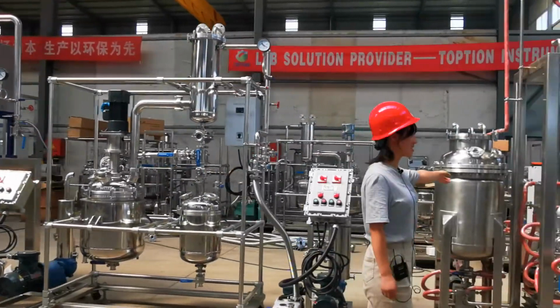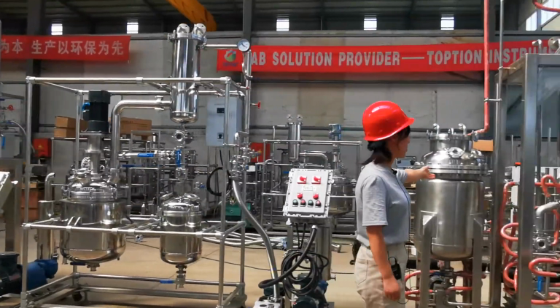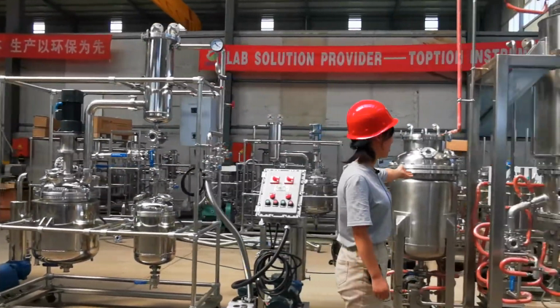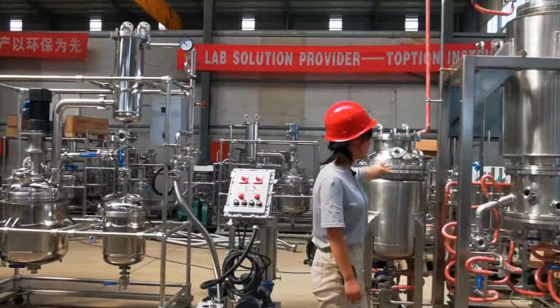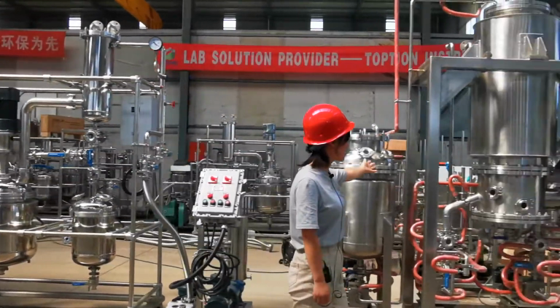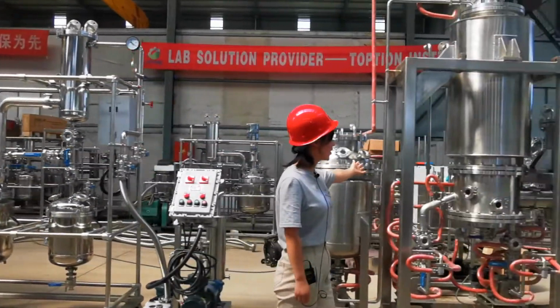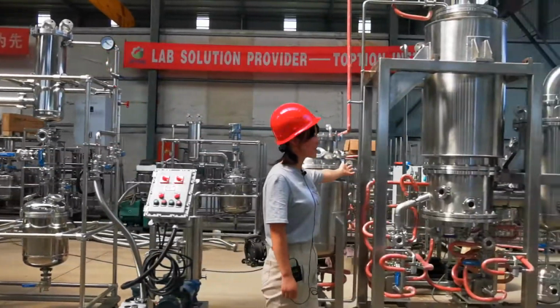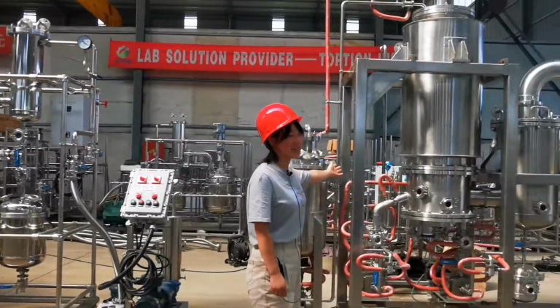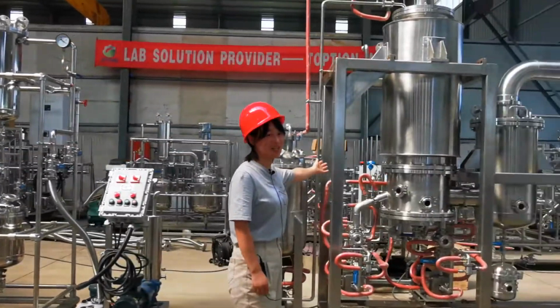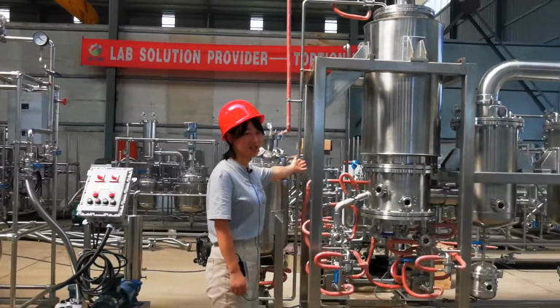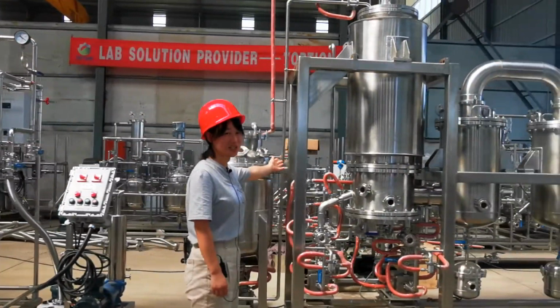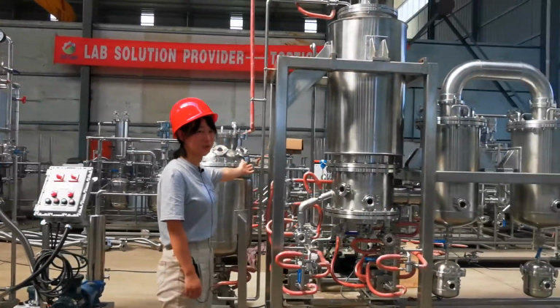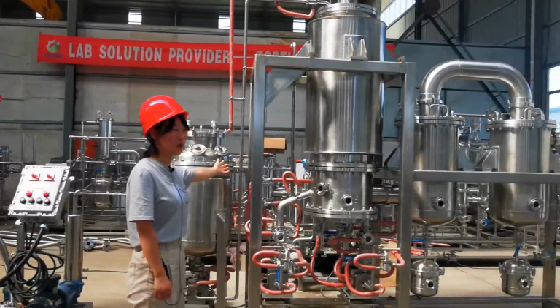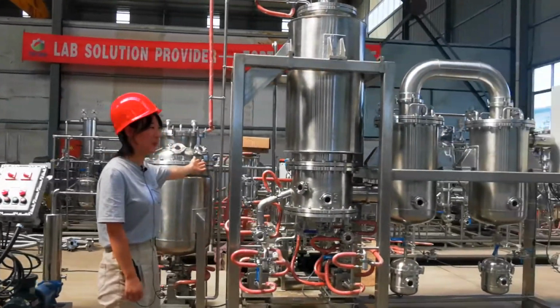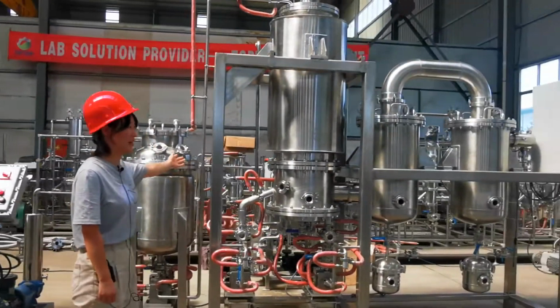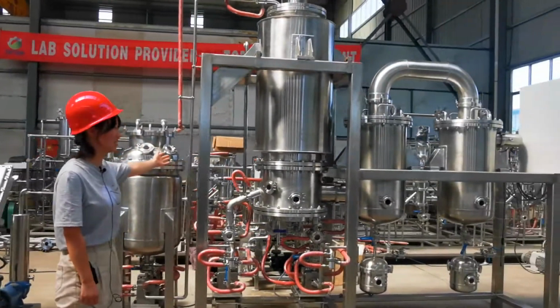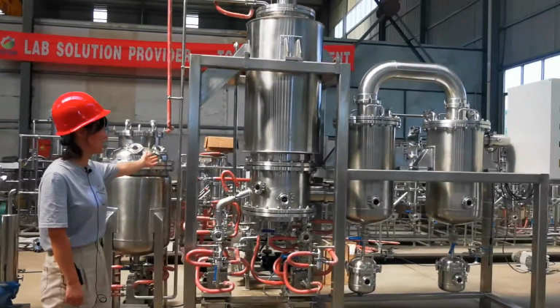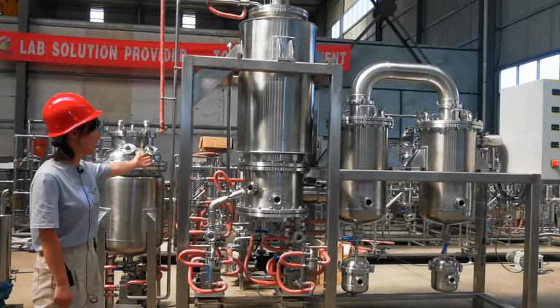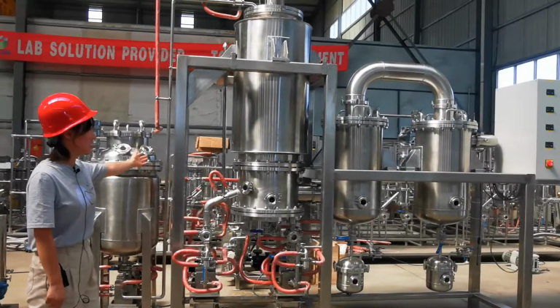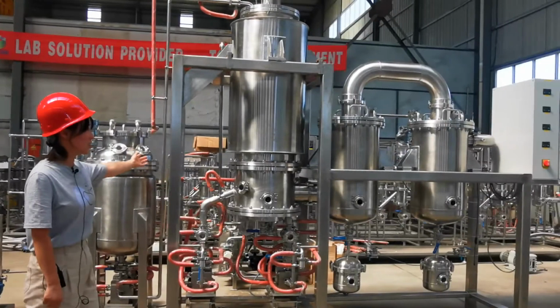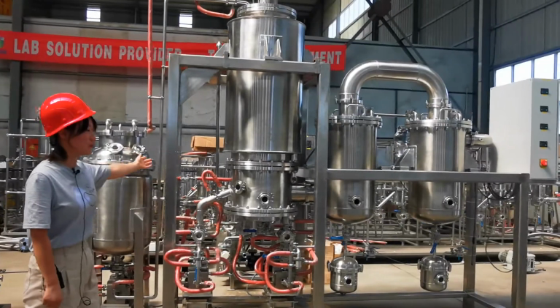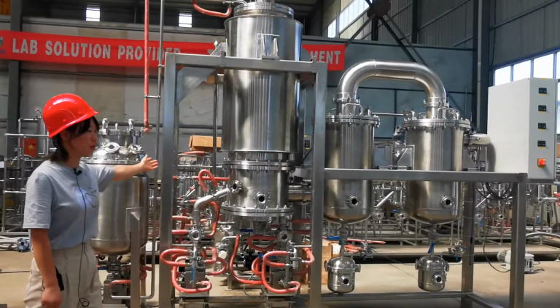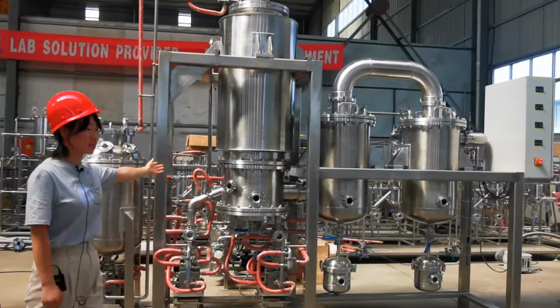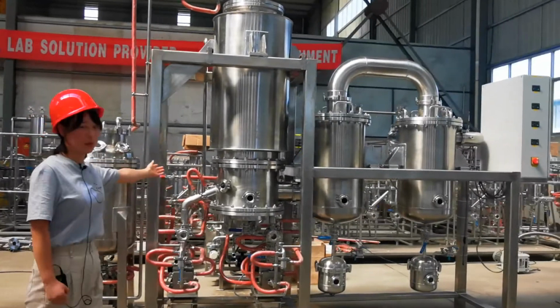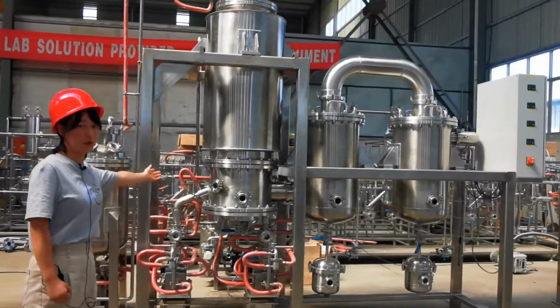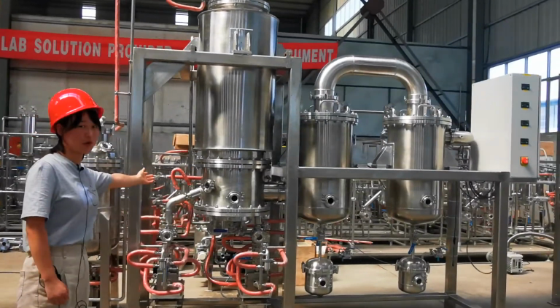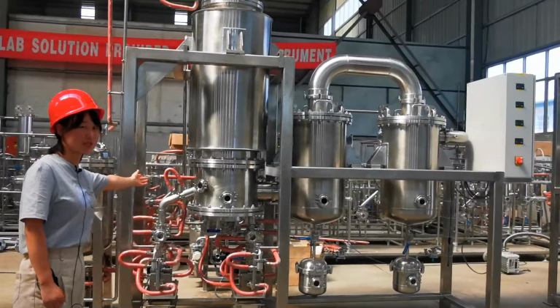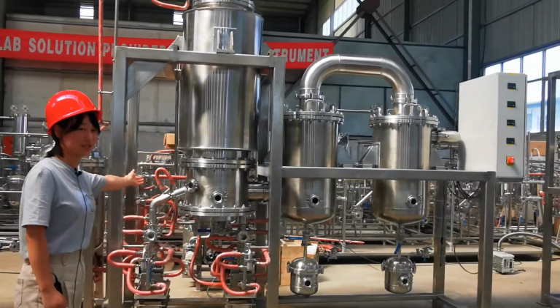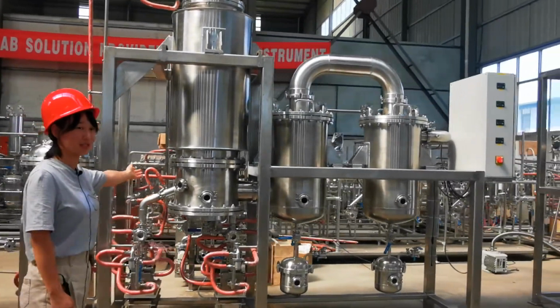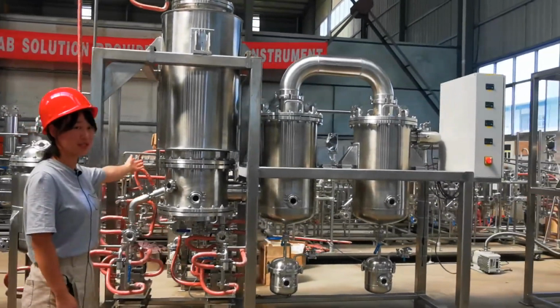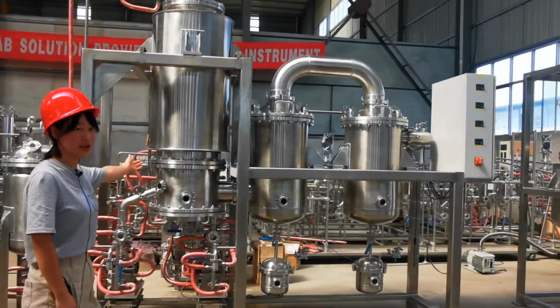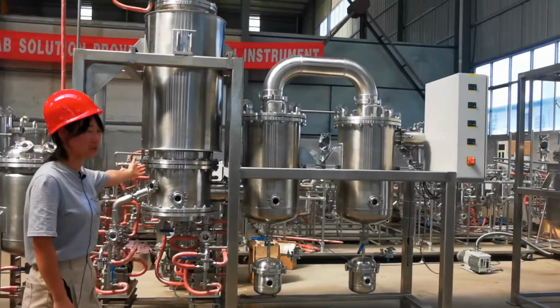And for this equipment, it's our molecular distillation equipment. It's for the separation steps.